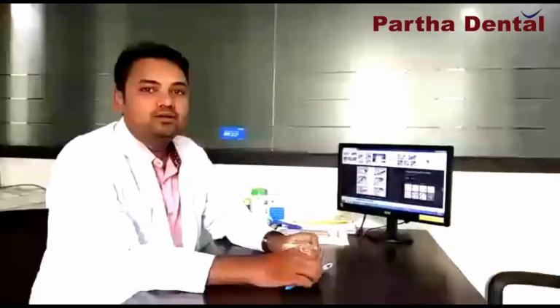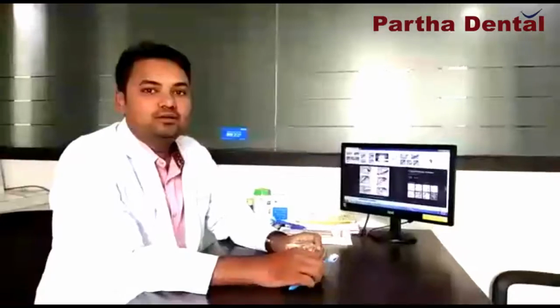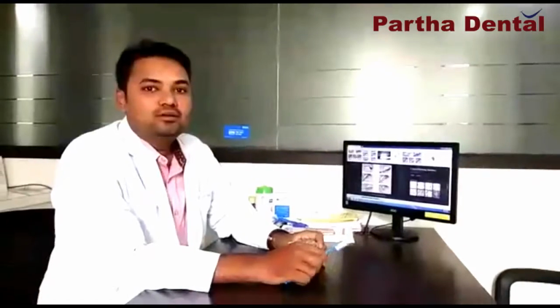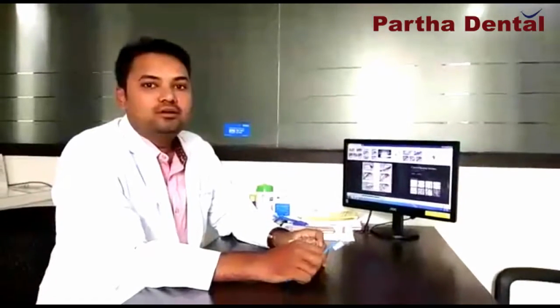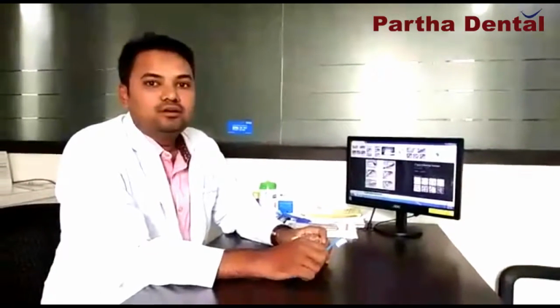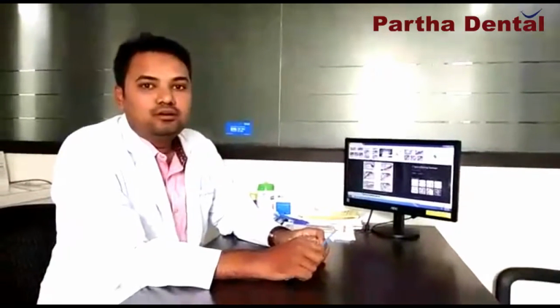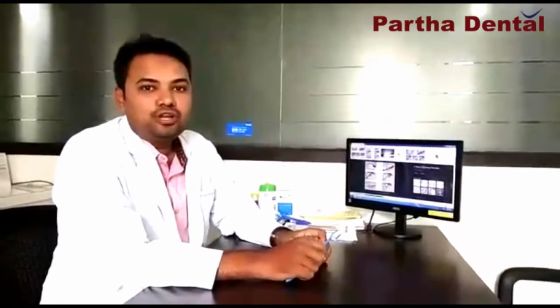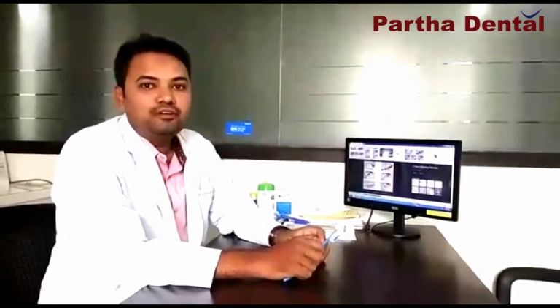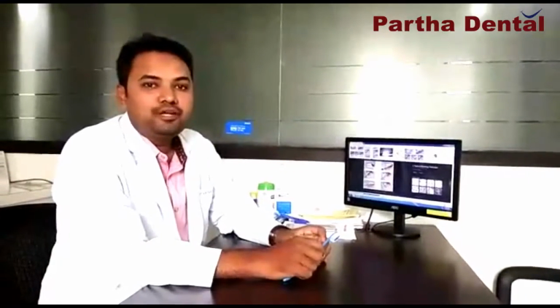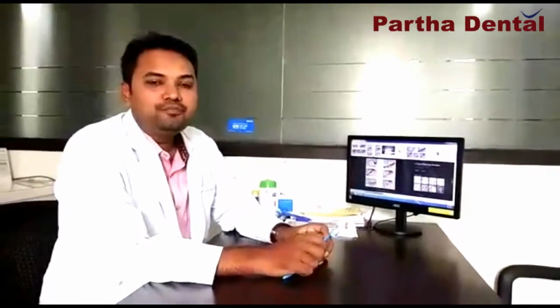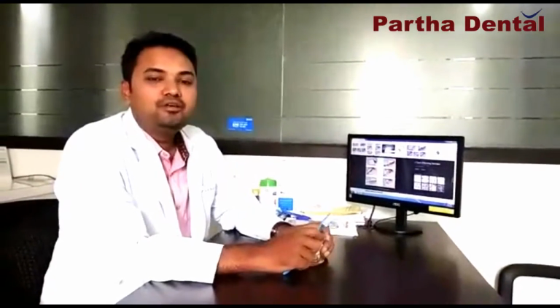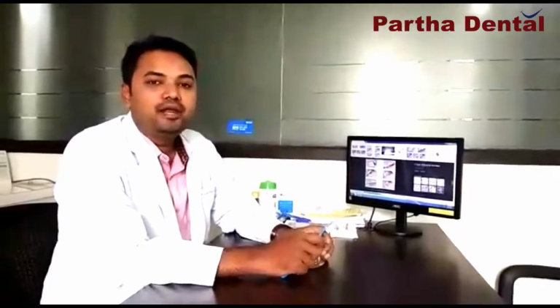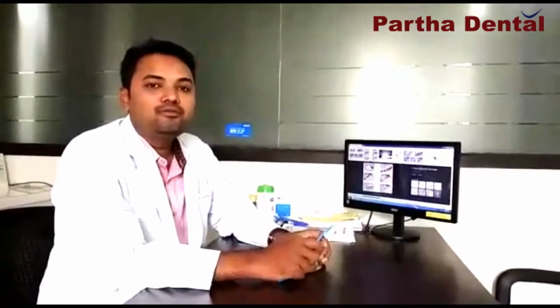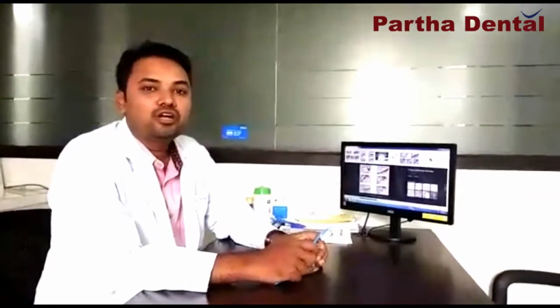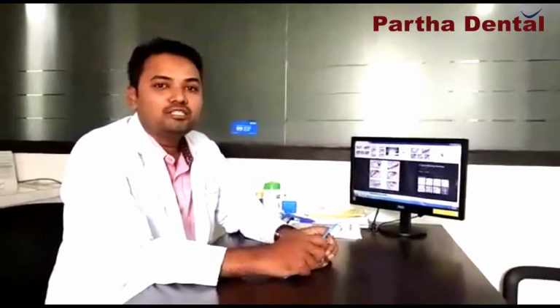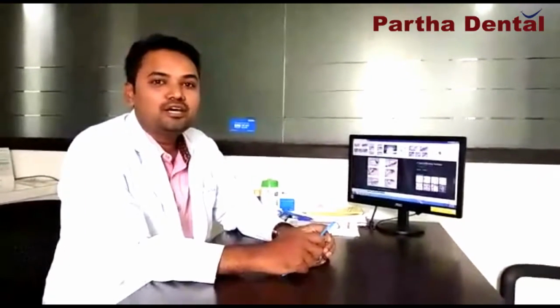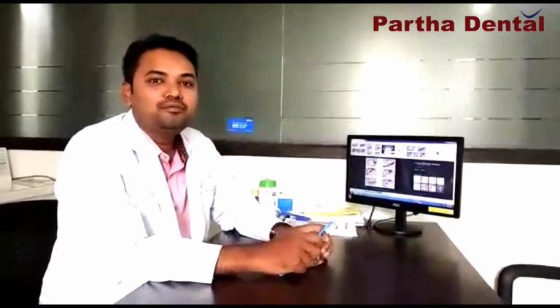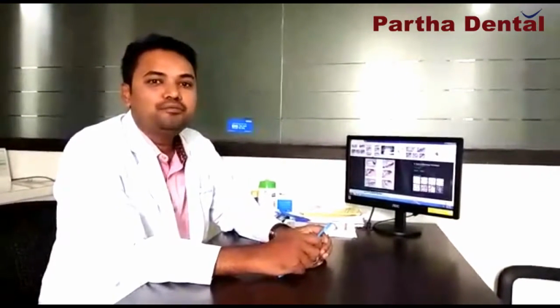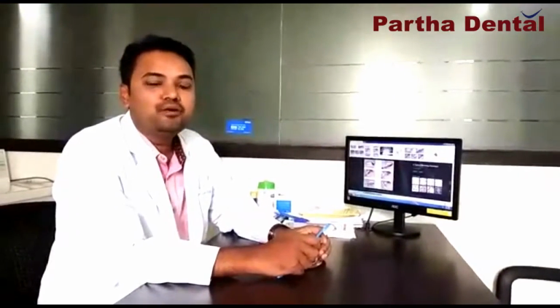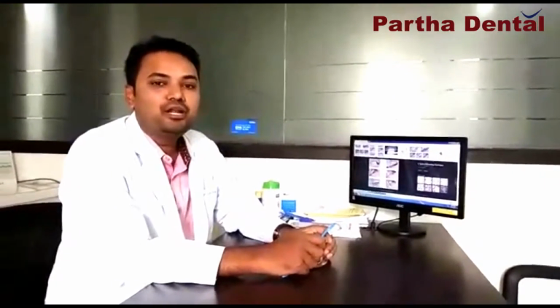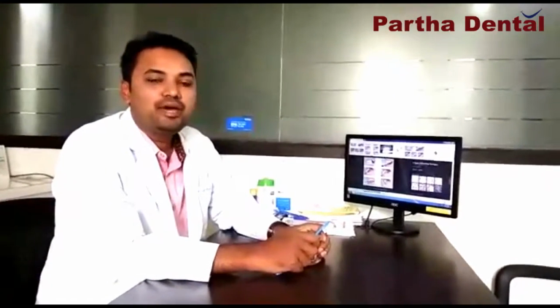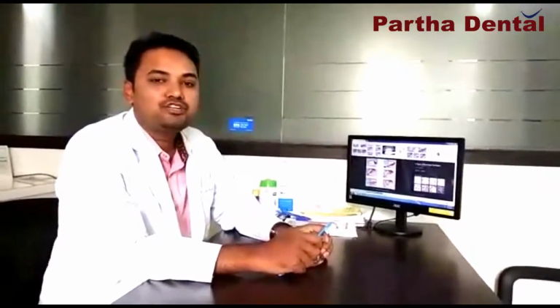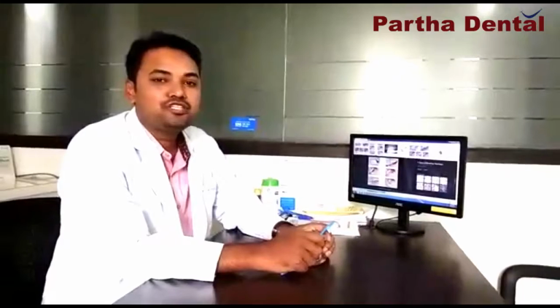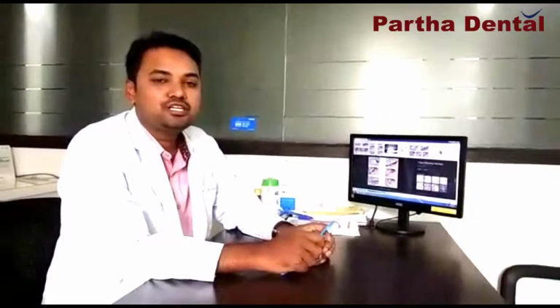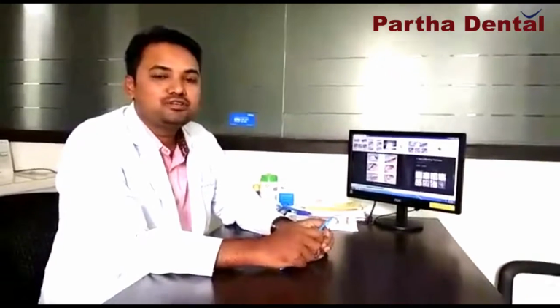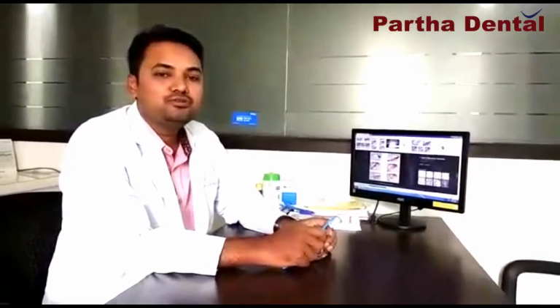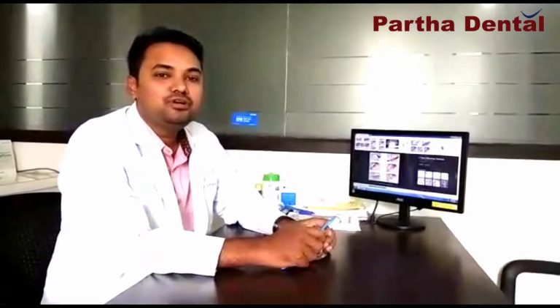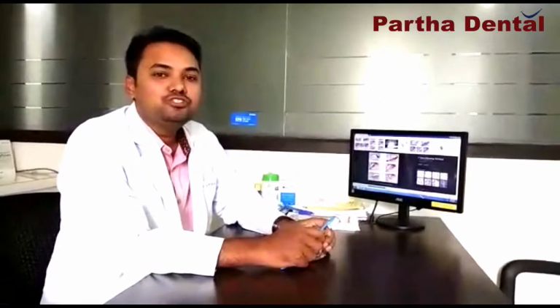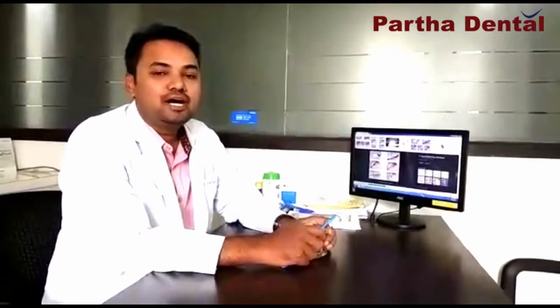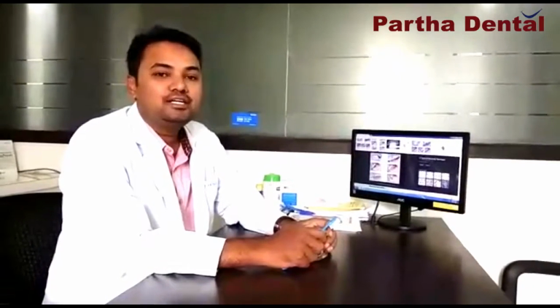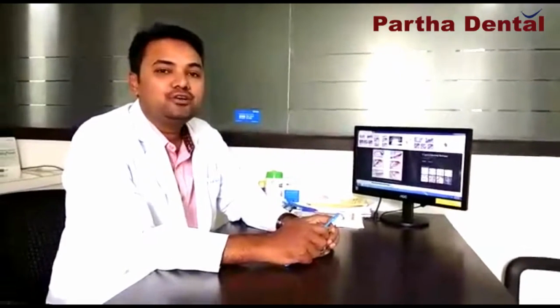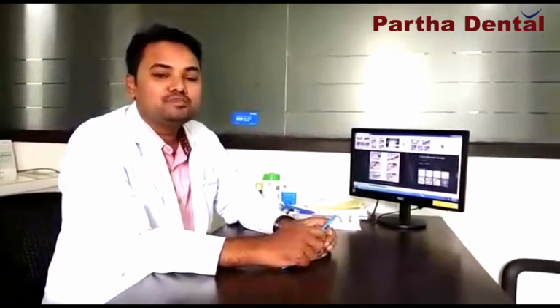Good morning everyone. My name is Raja. I am a consultant and a patient surgeon who is working in a hospital.